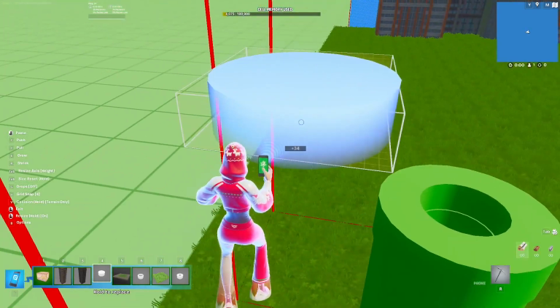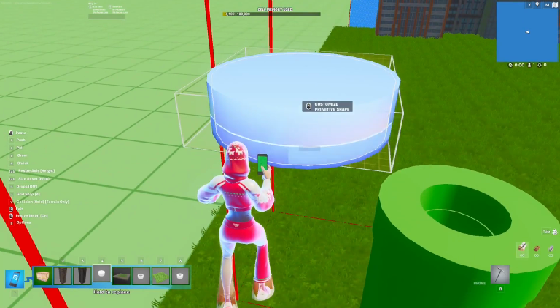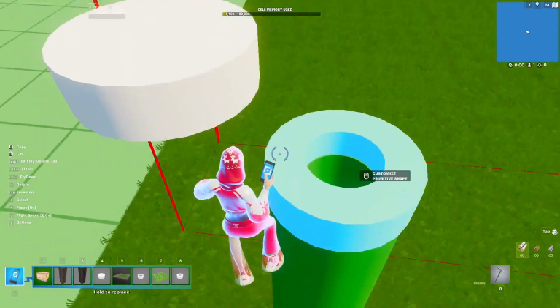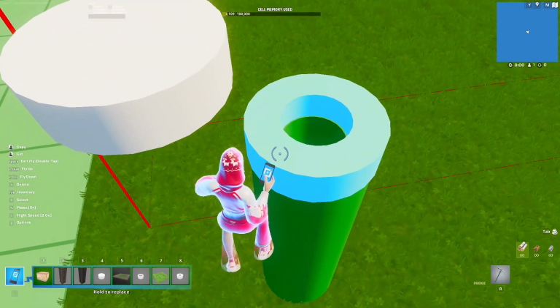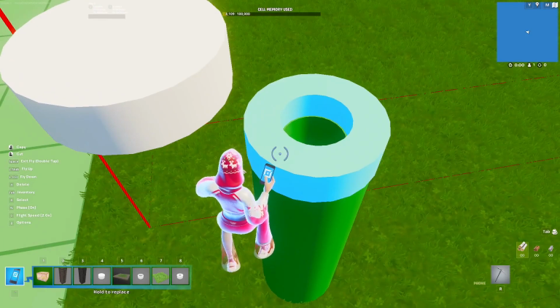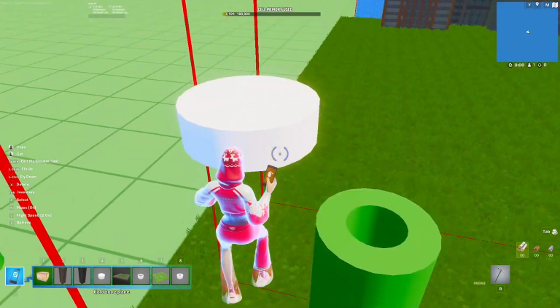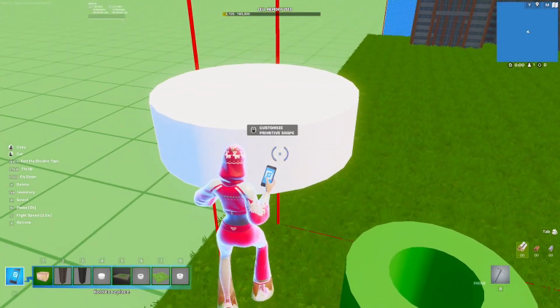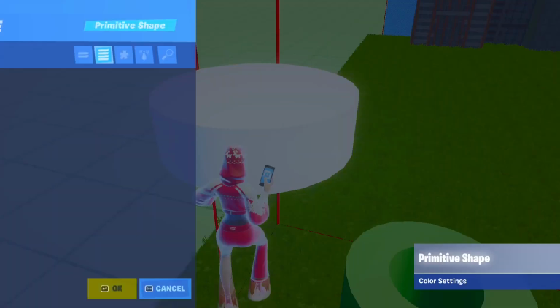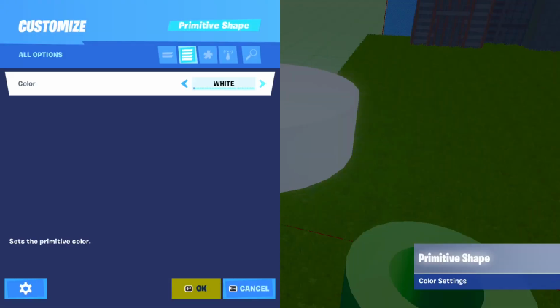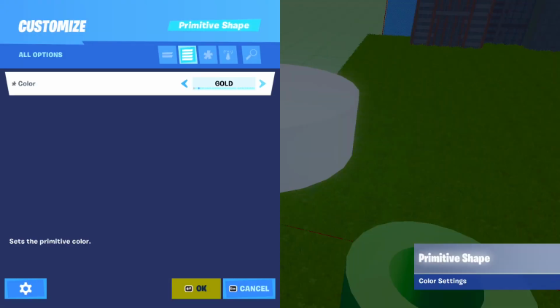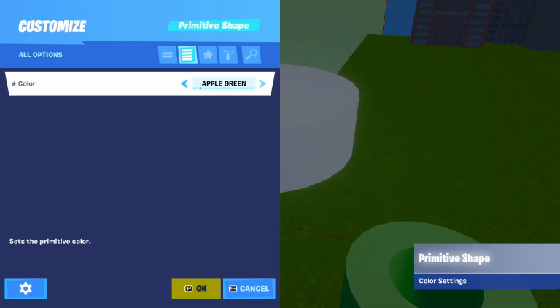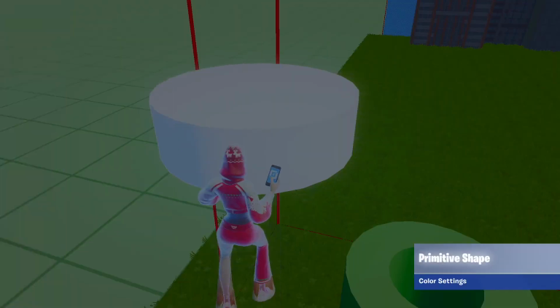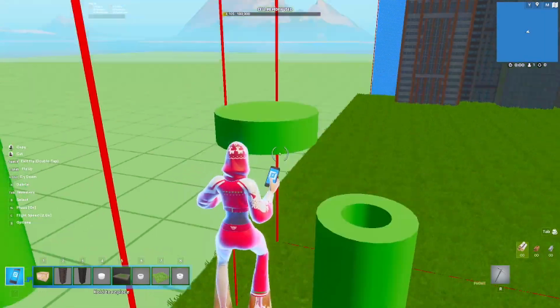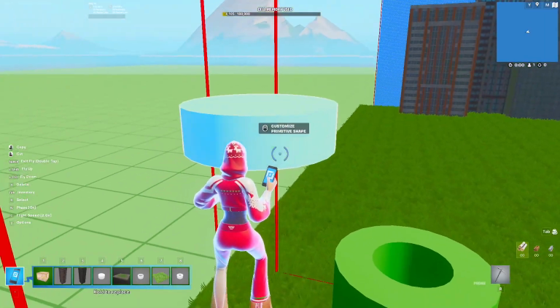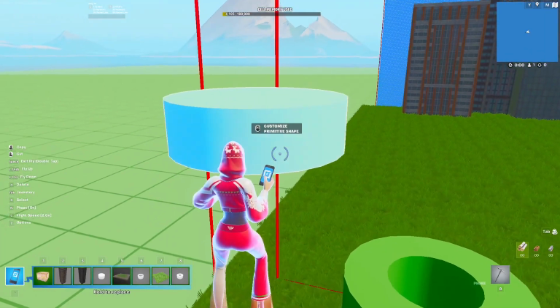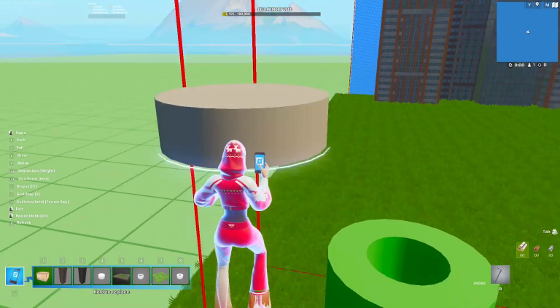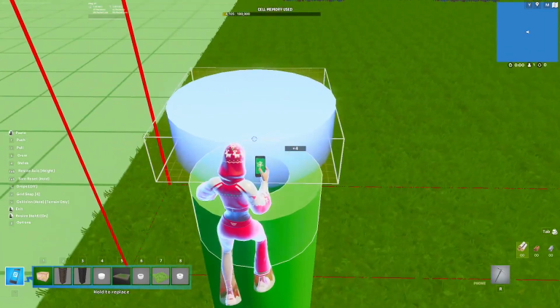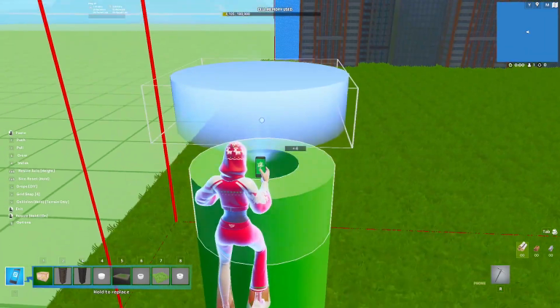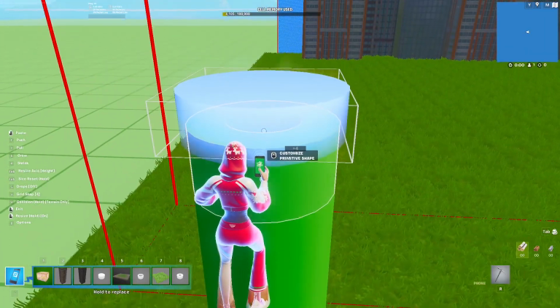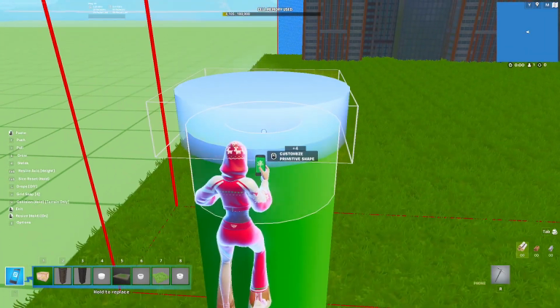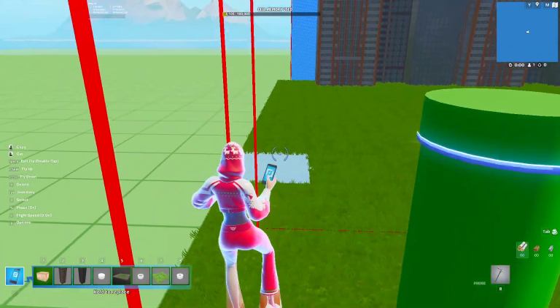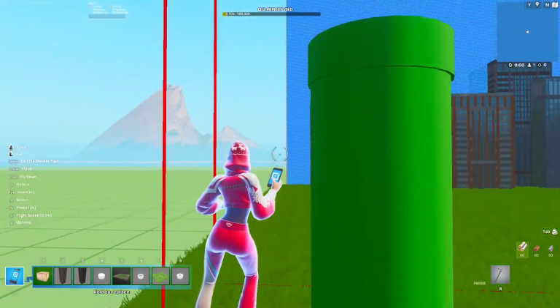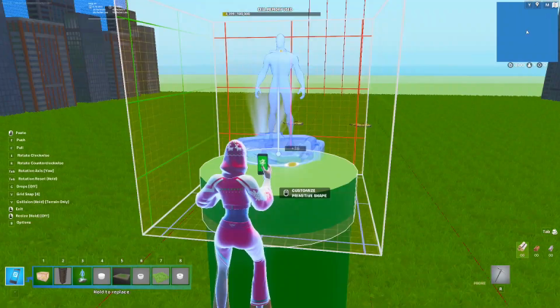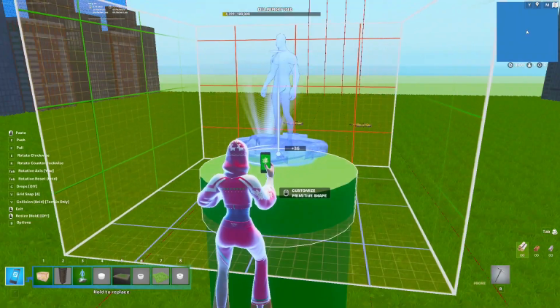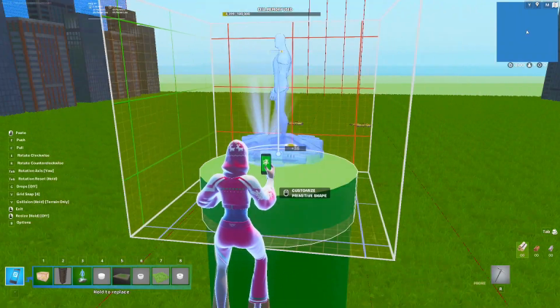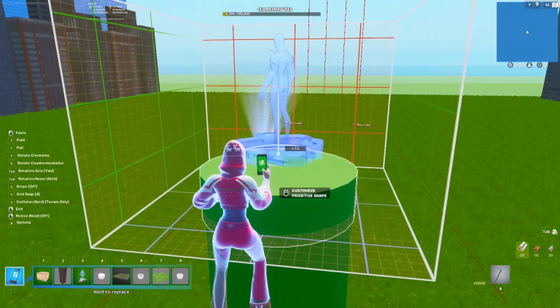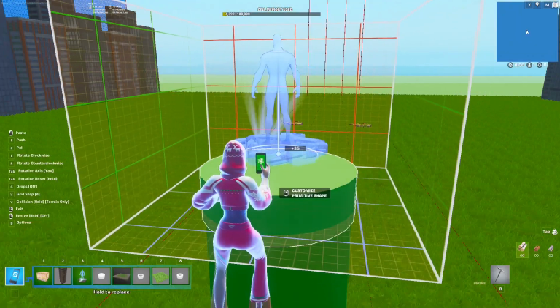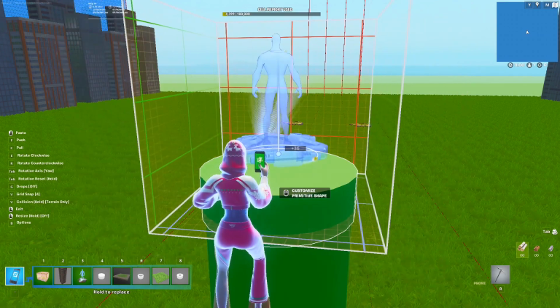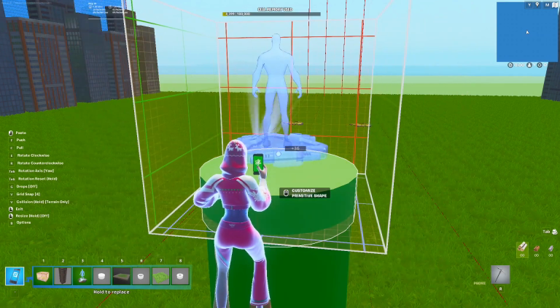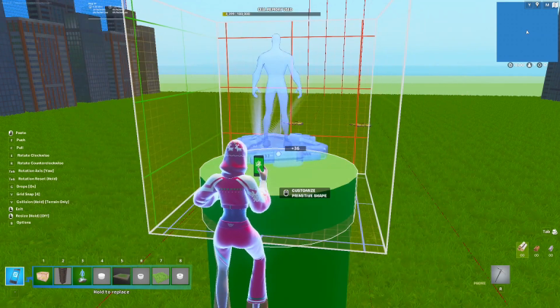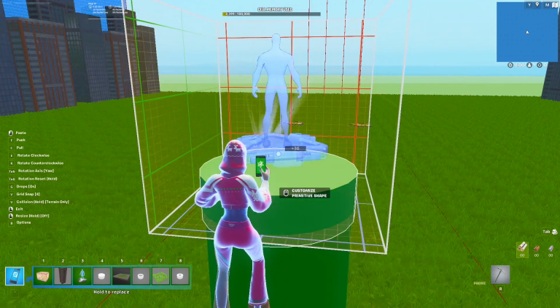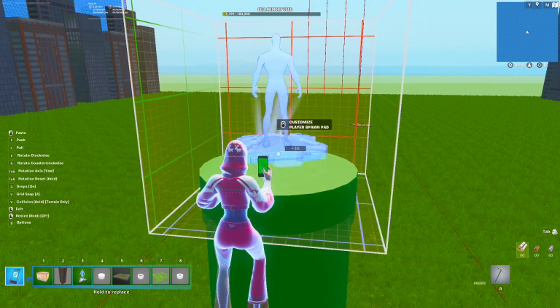Then I started working on a game start. For this, I also used the primitive shape. And then I placed the player's spawn pad.